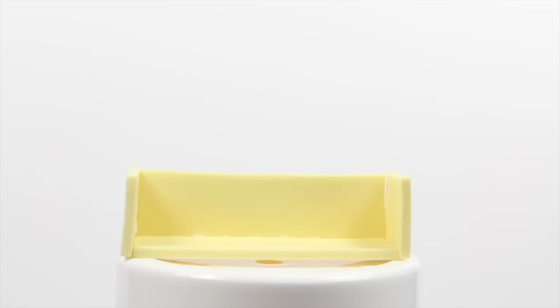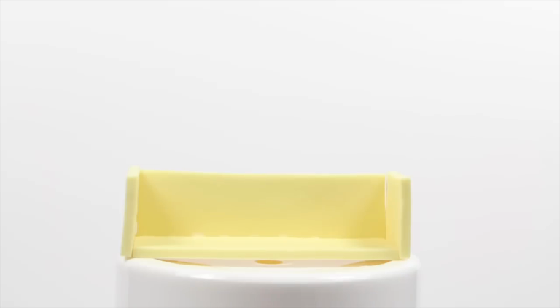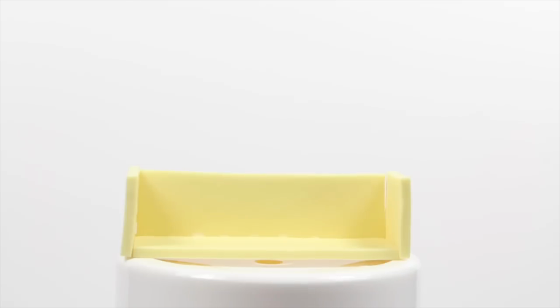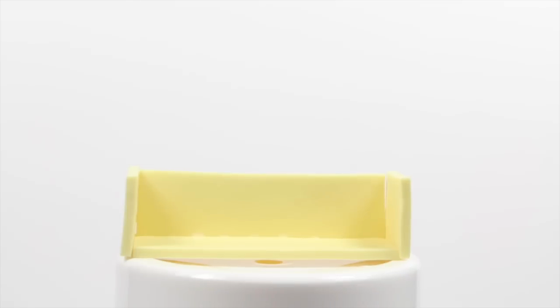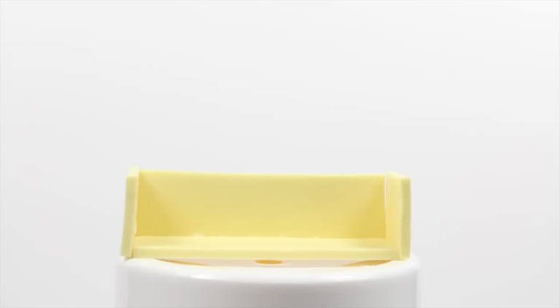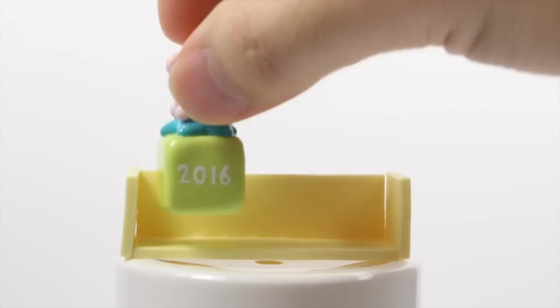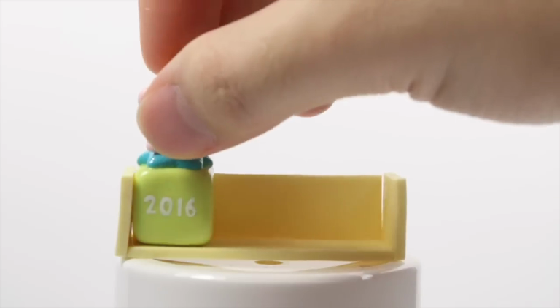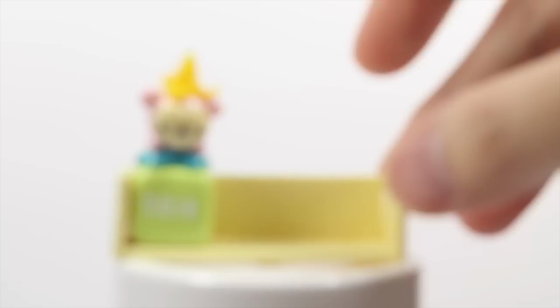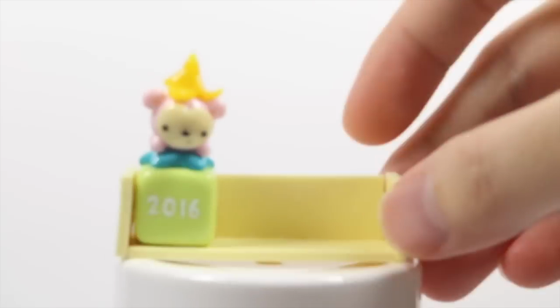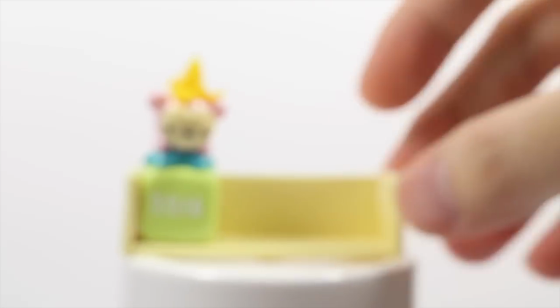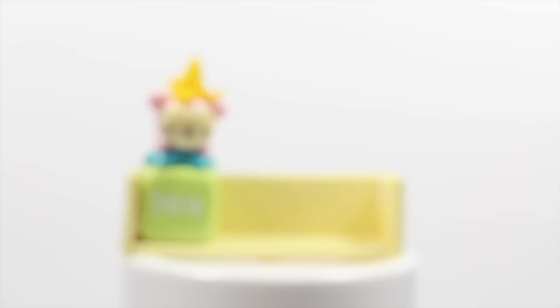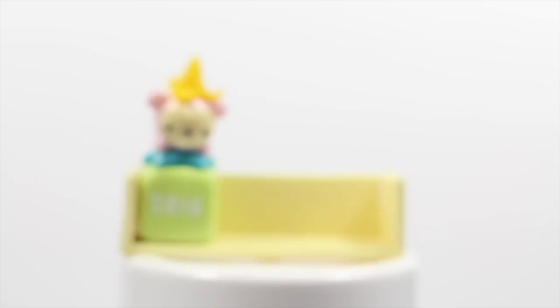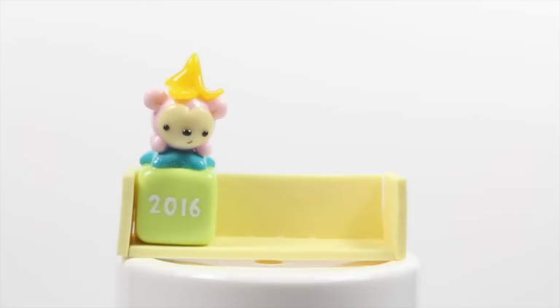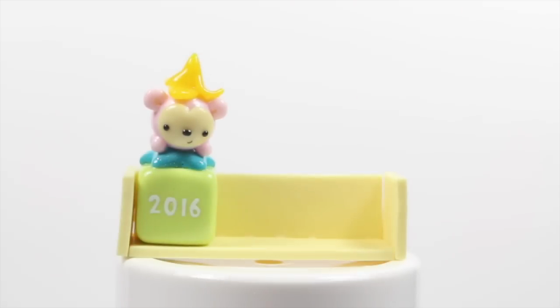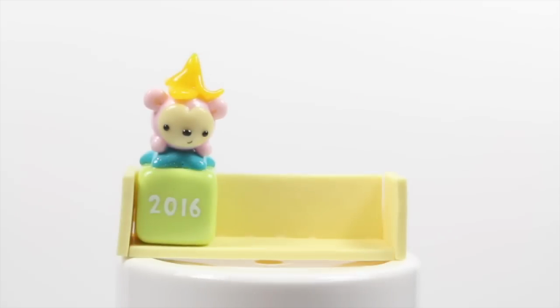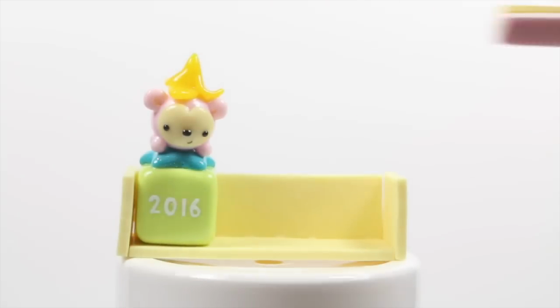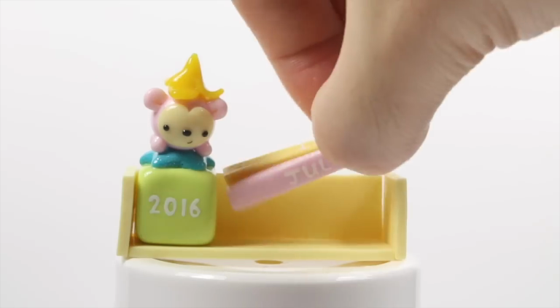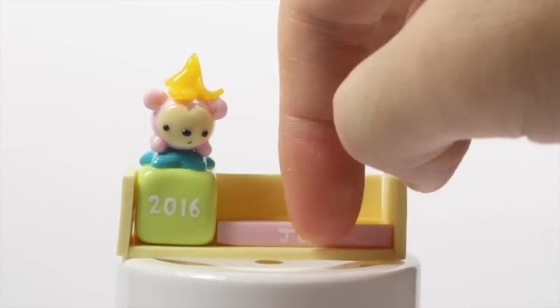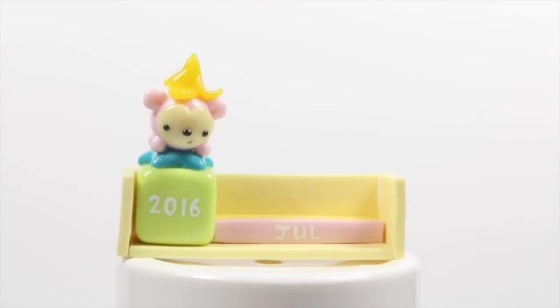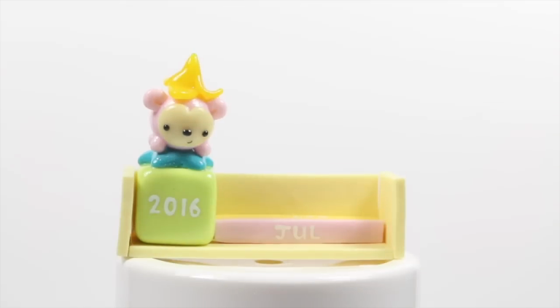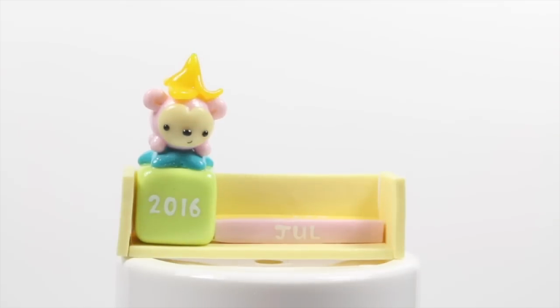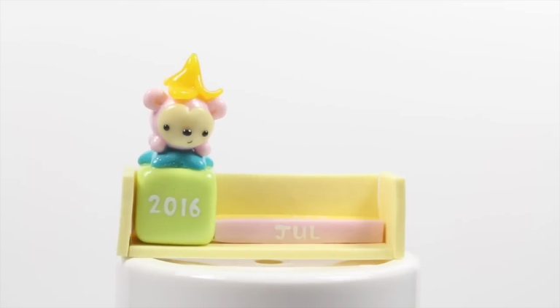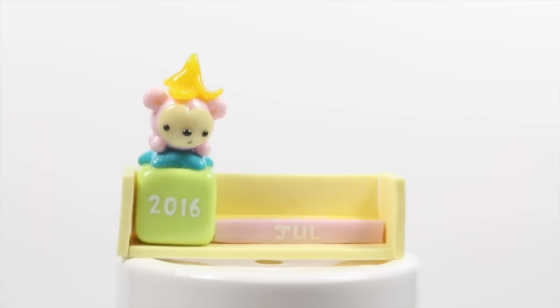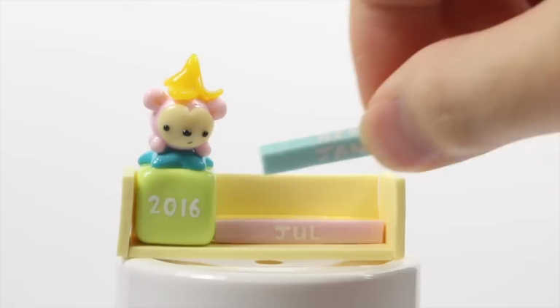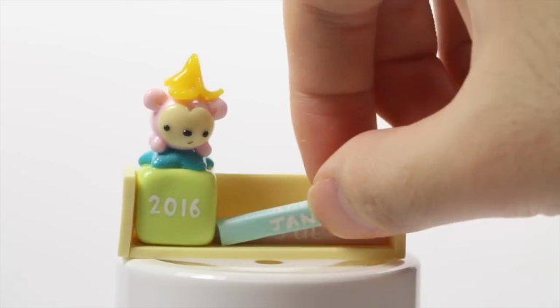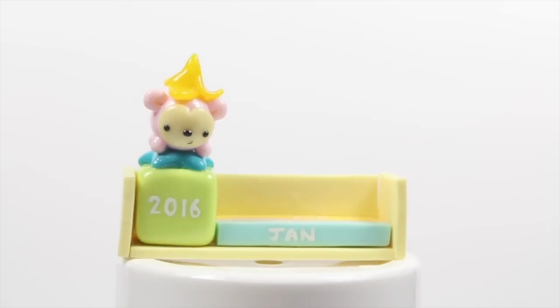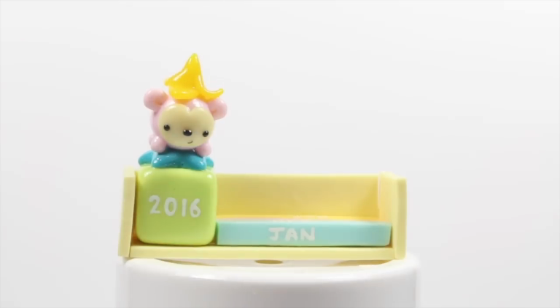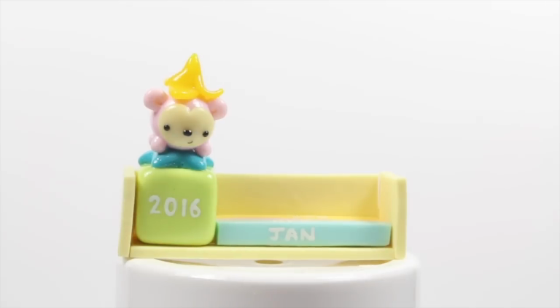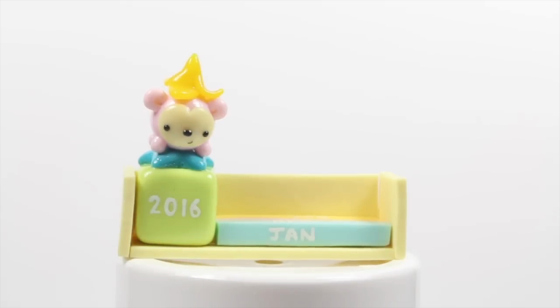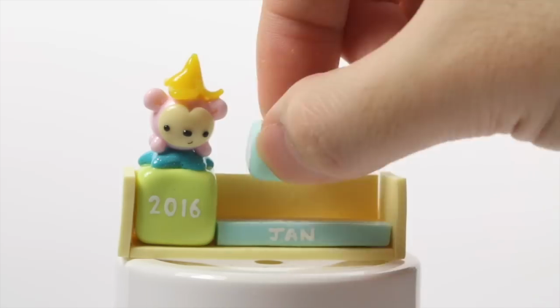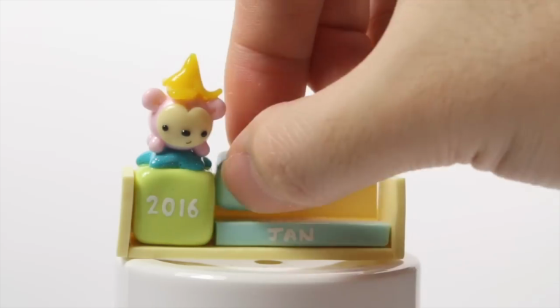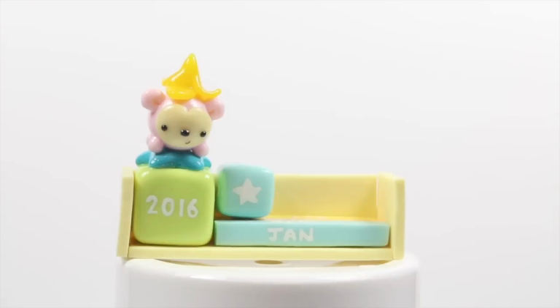Hey everyone, this is Alex, and today I have a tutorial showing you how to make this really simple block calendar for the new year.